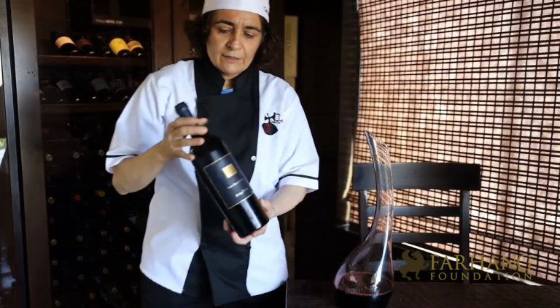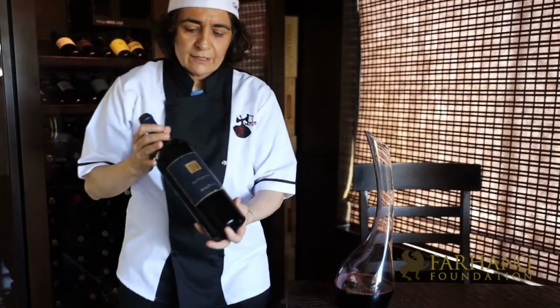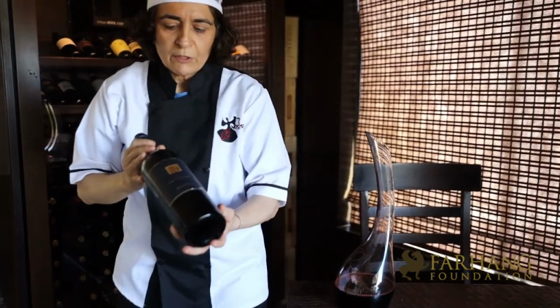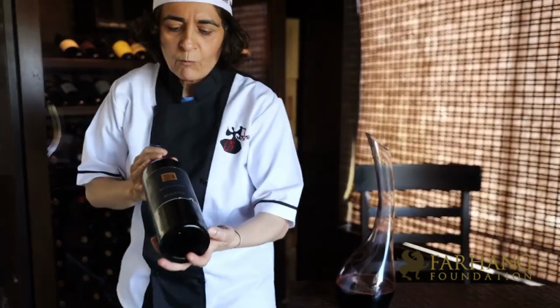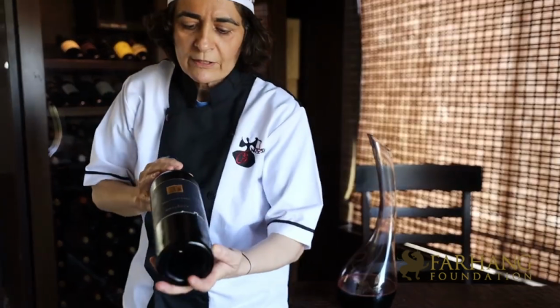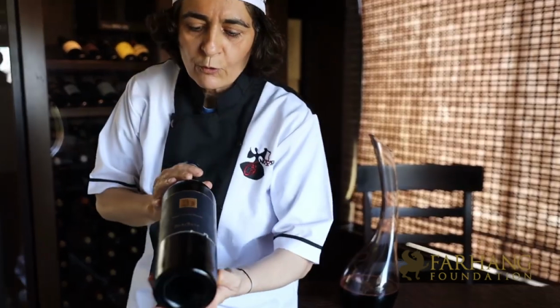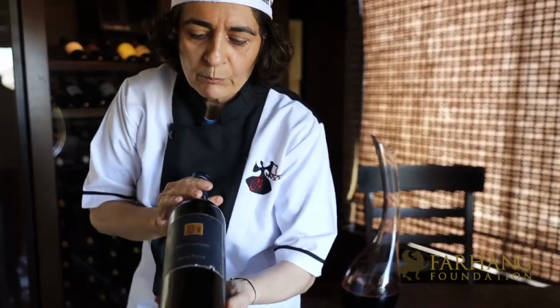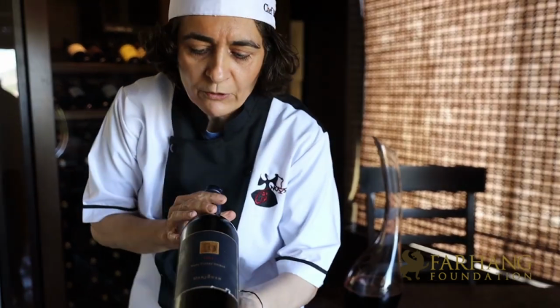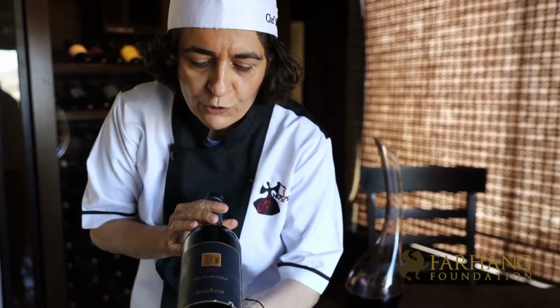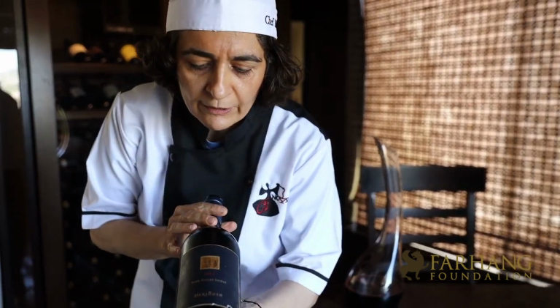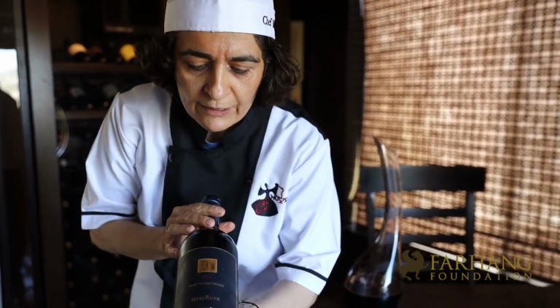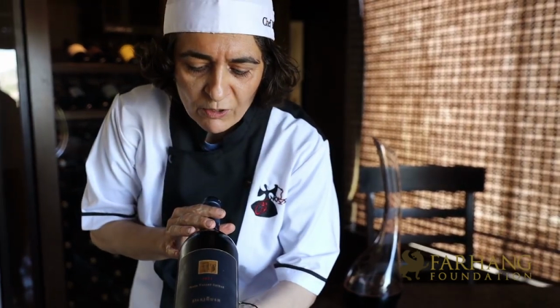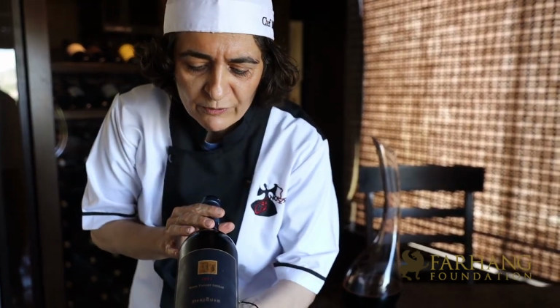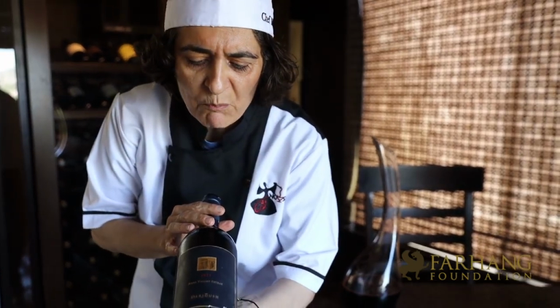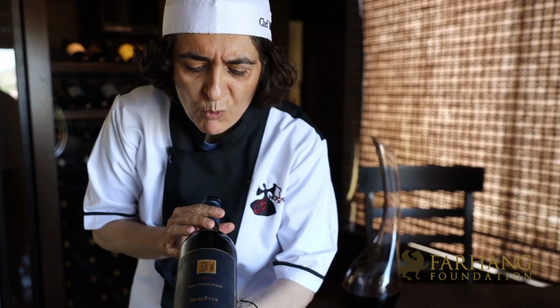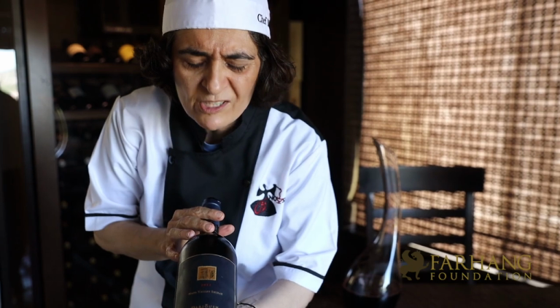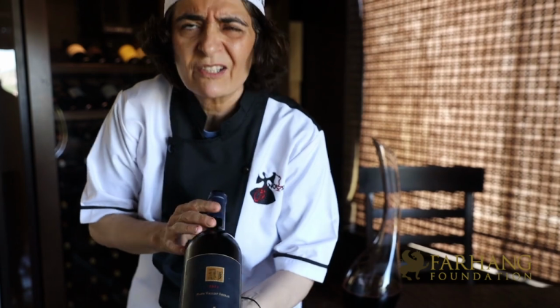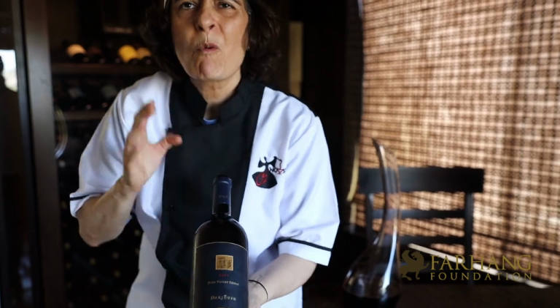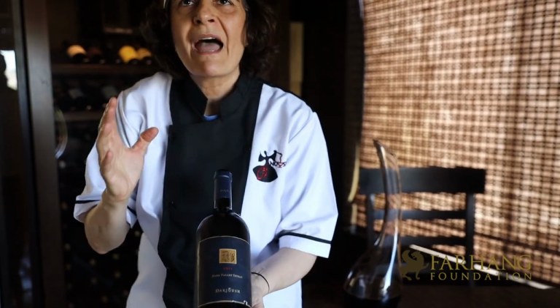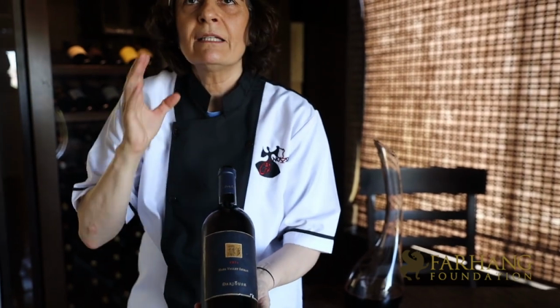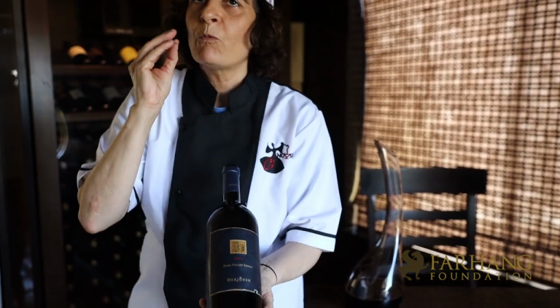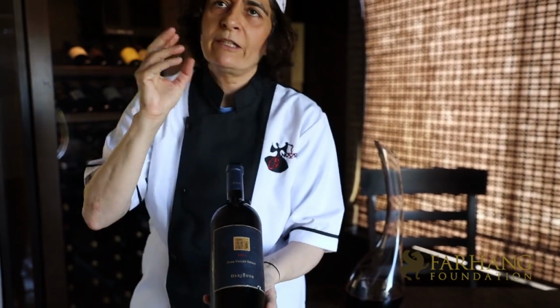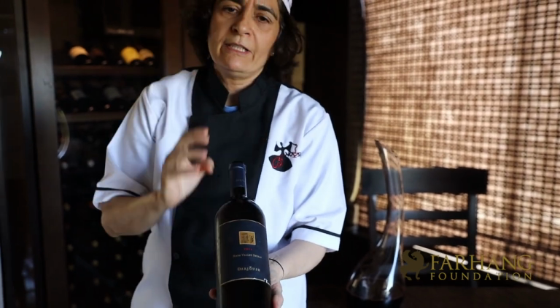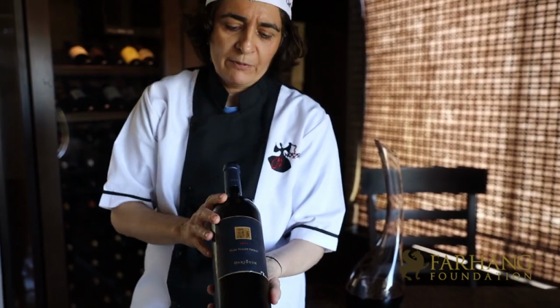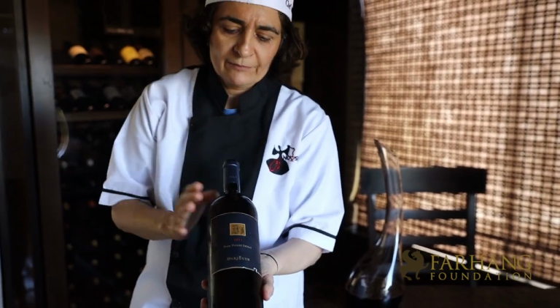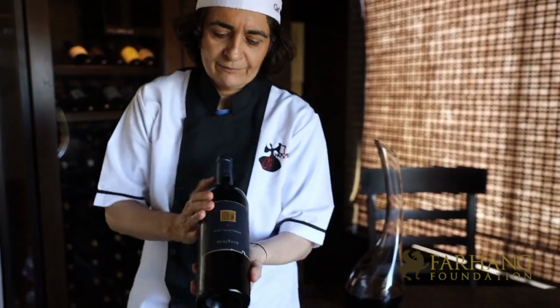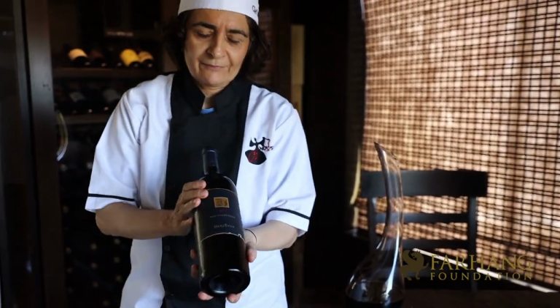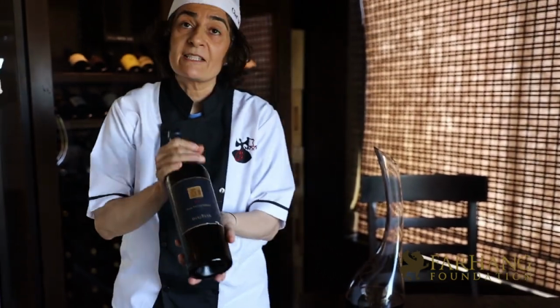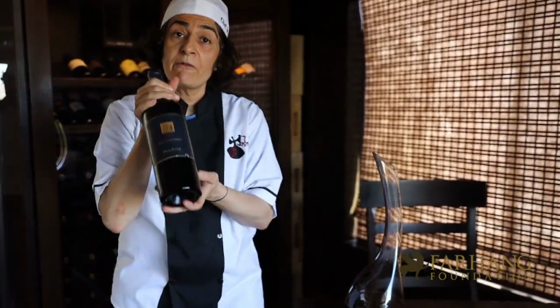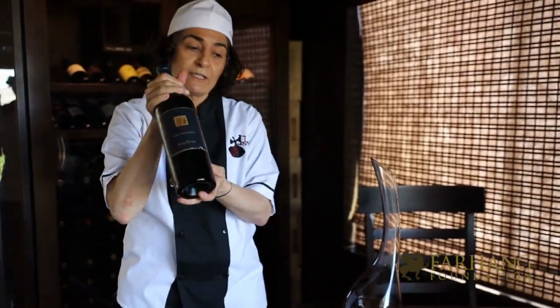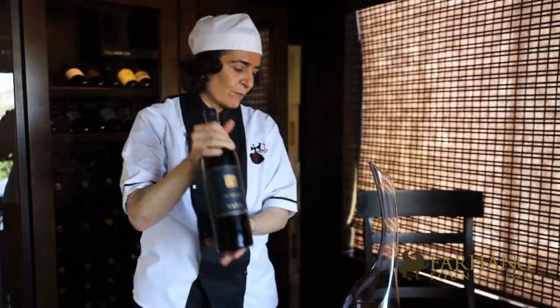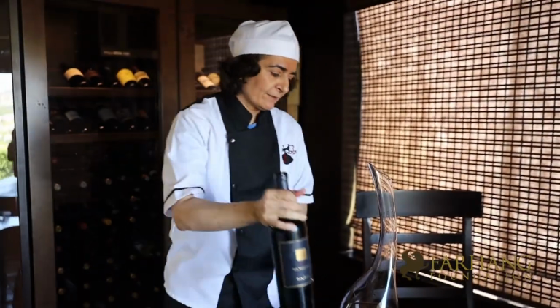This bottle of wine is from D'Aryoush Holiday. It's one of the most romantic wineries in Napa. It's a very nice wine.